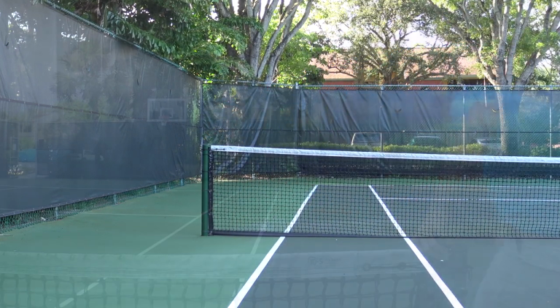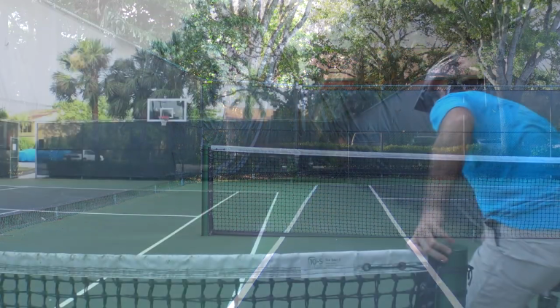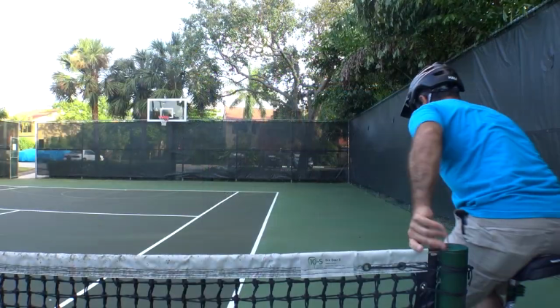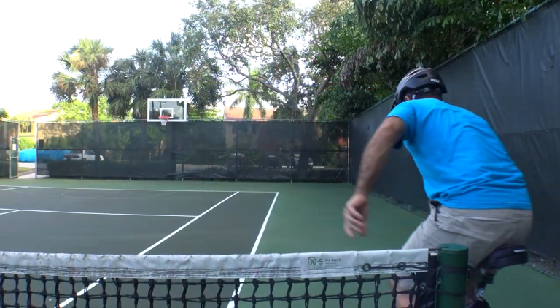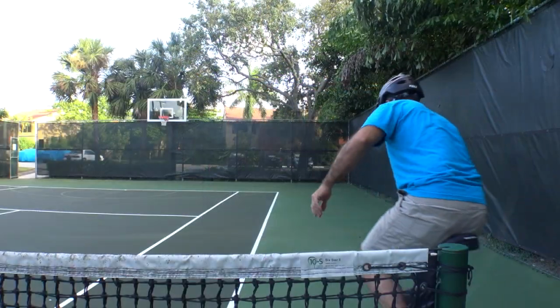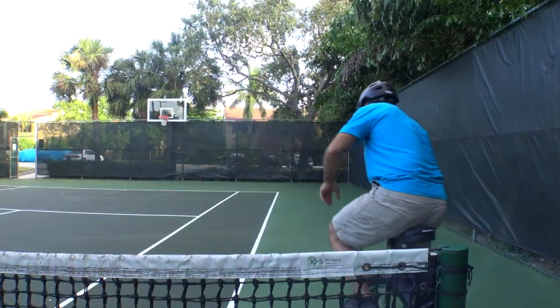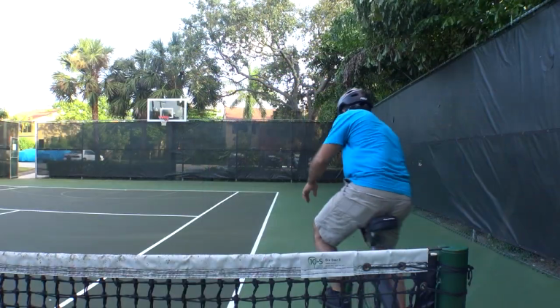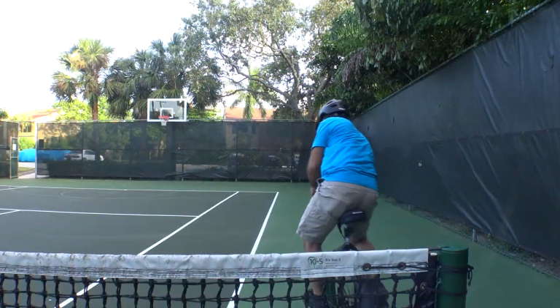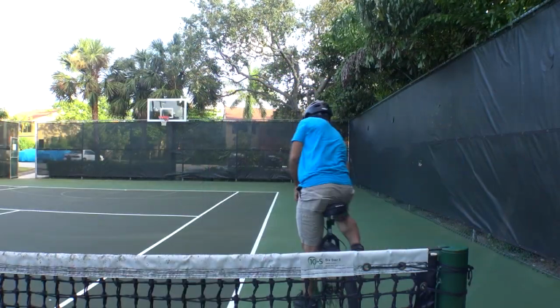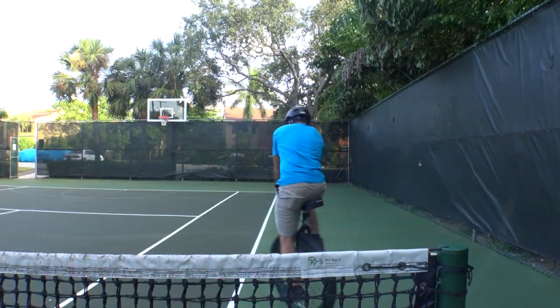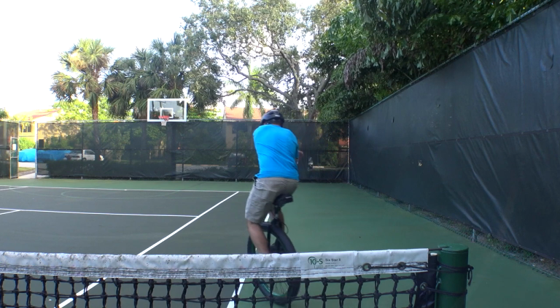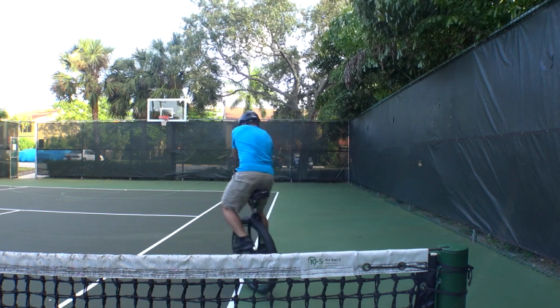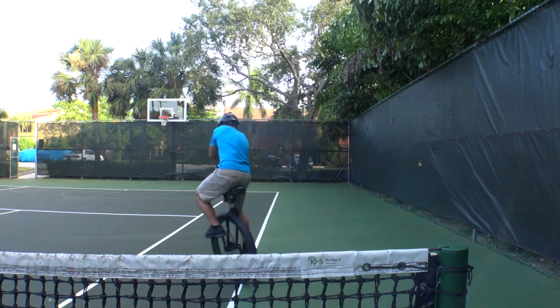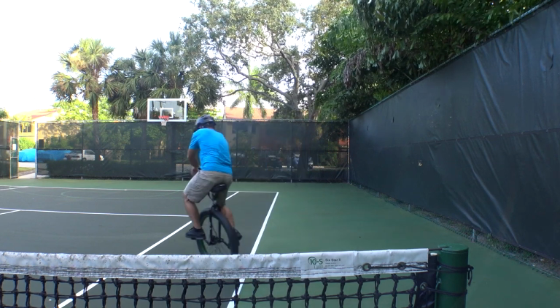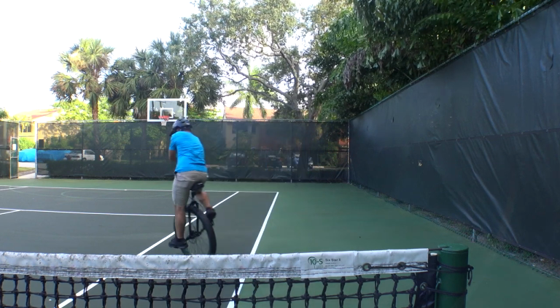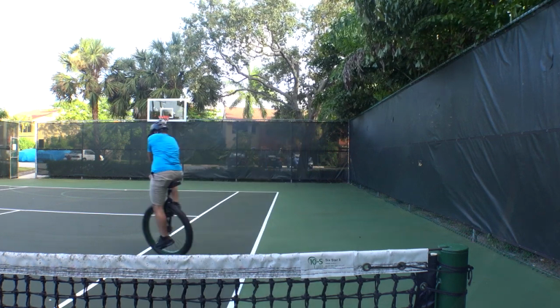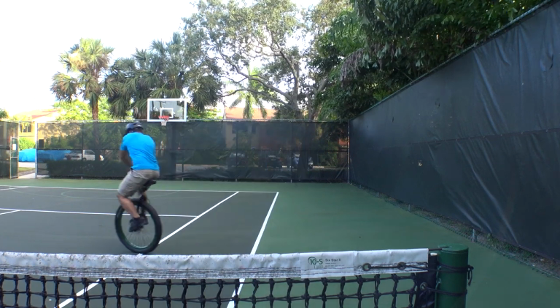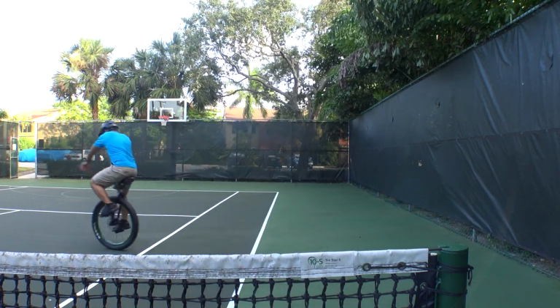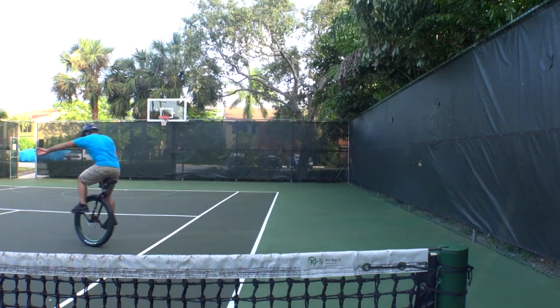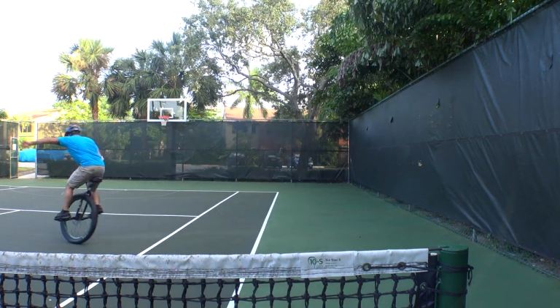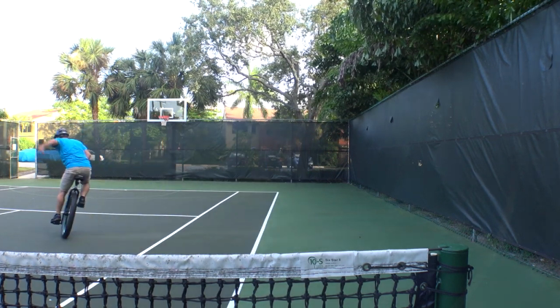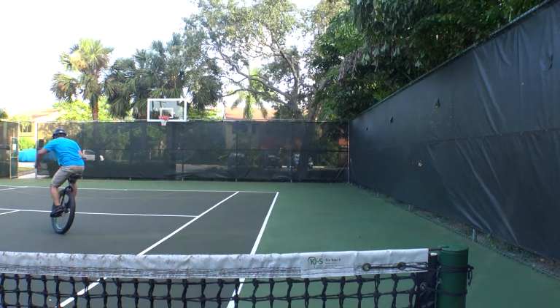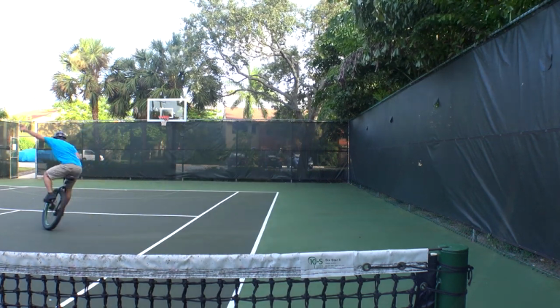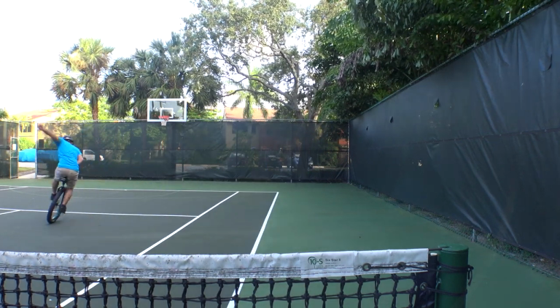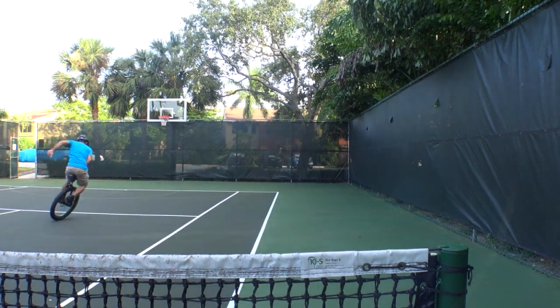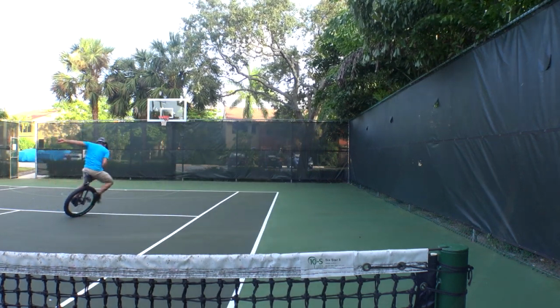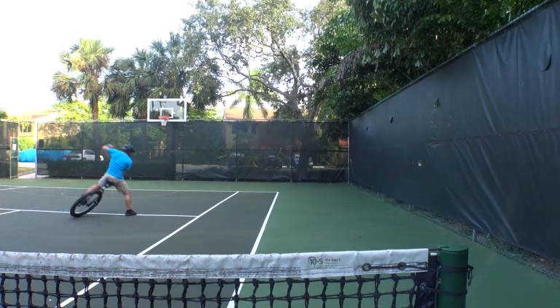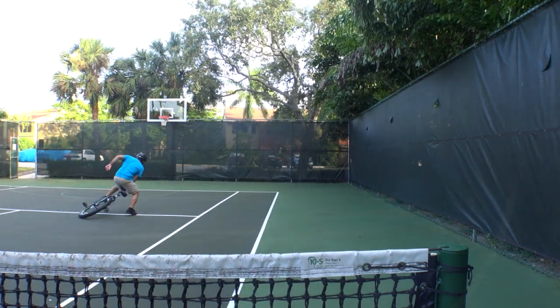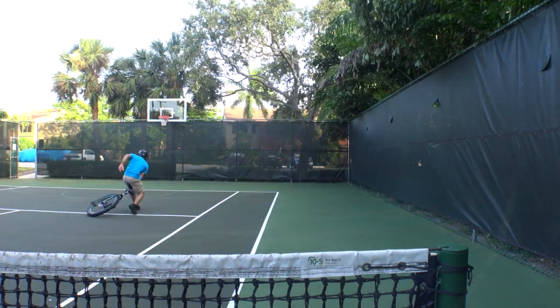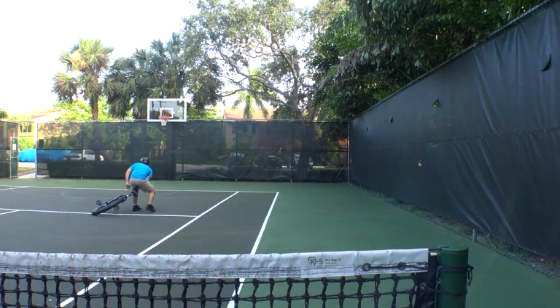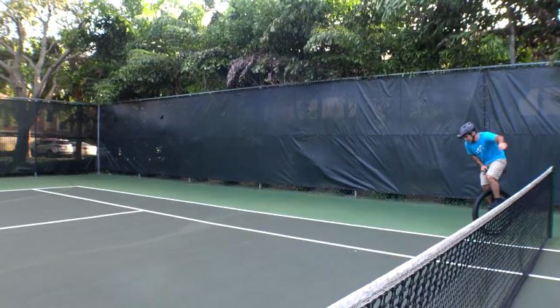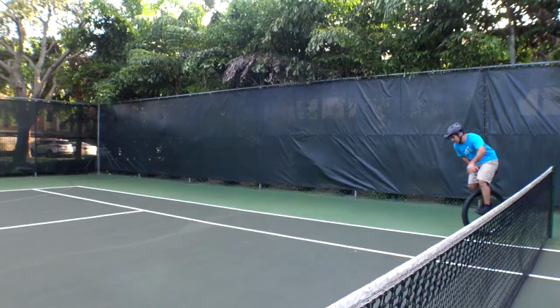As it turns out, practicing in an open space makes all the difference. Just like a bike, it's much easier to stay up when you're in motion.